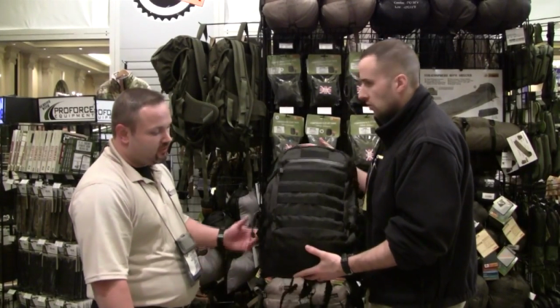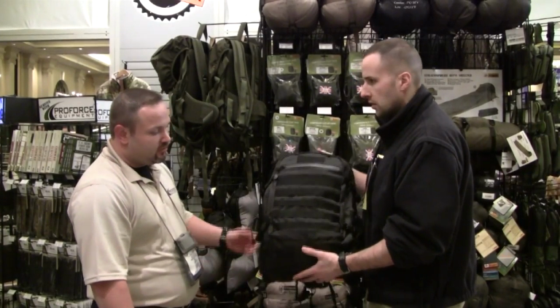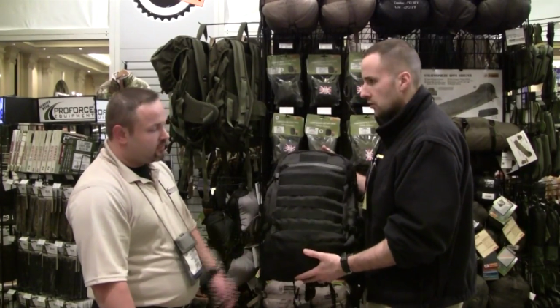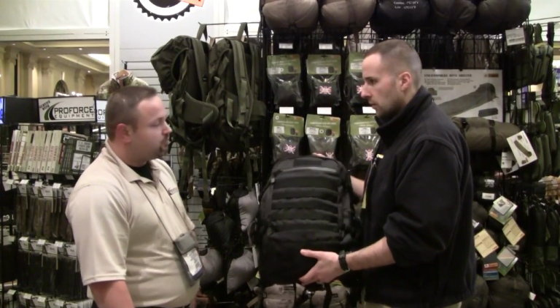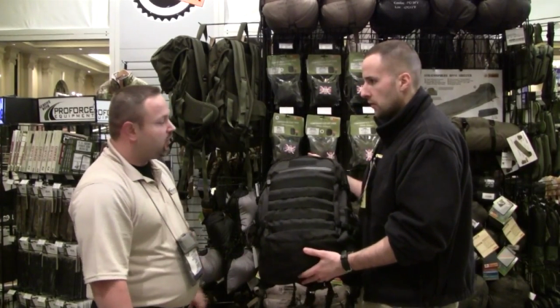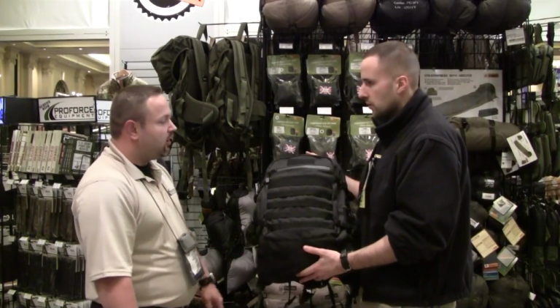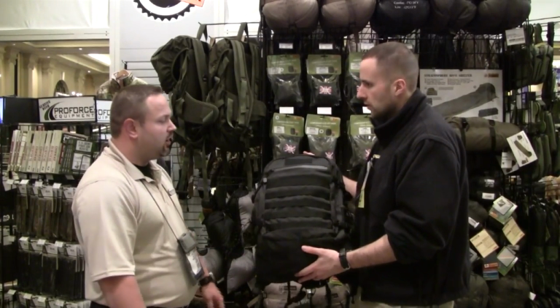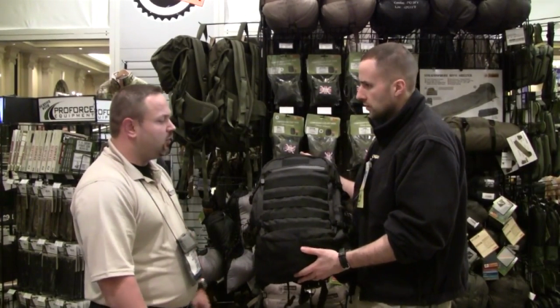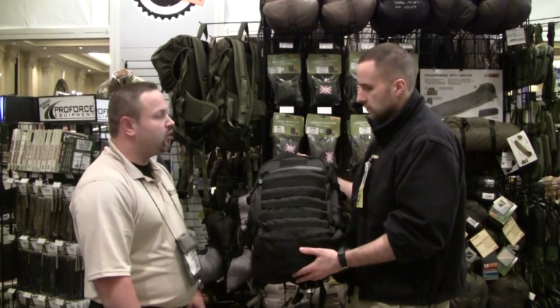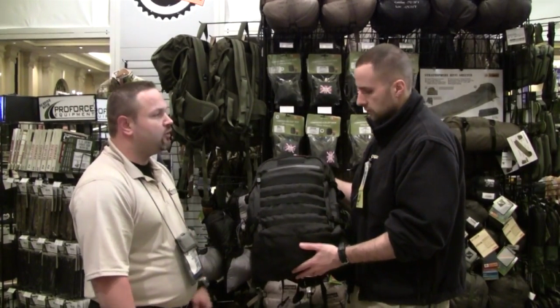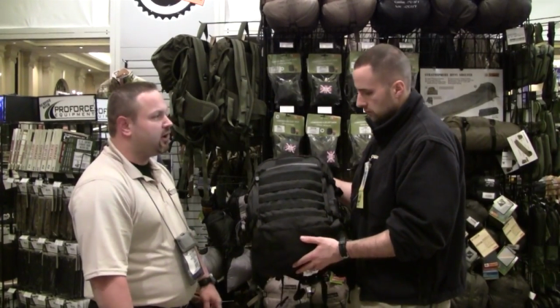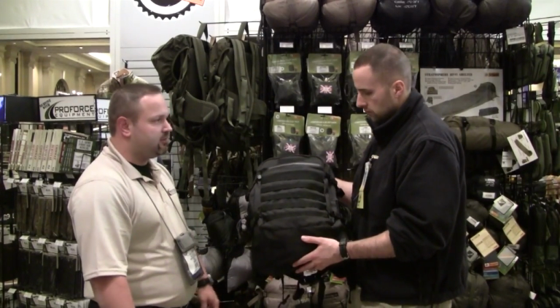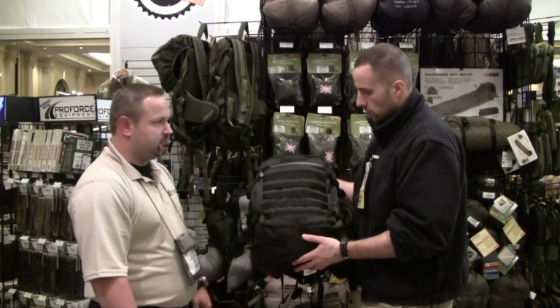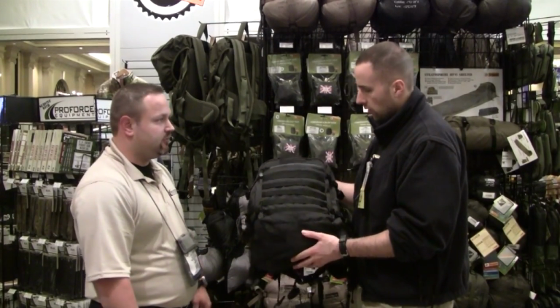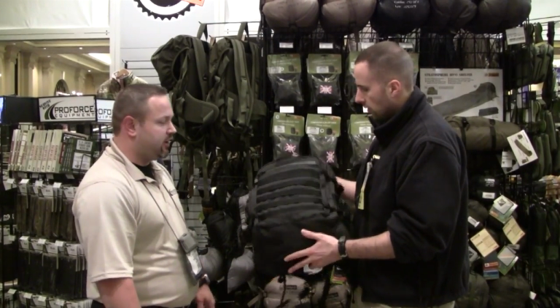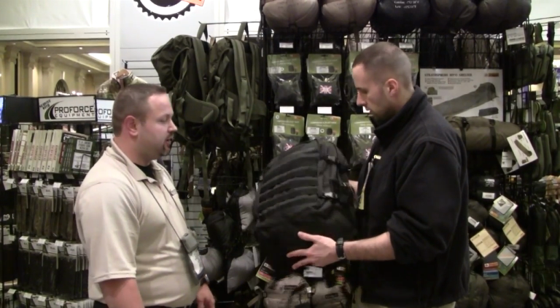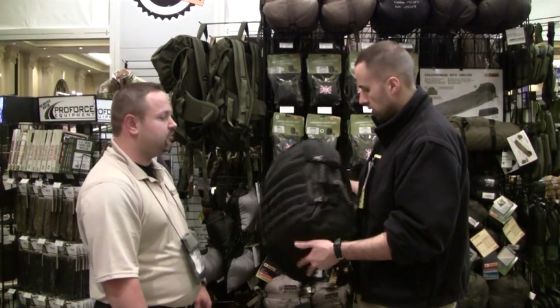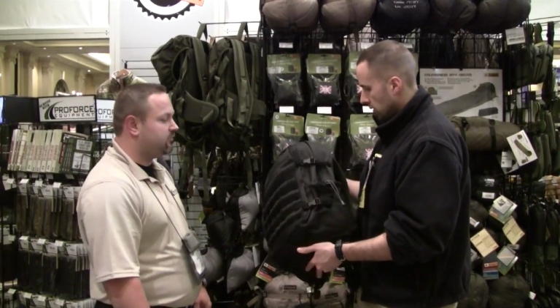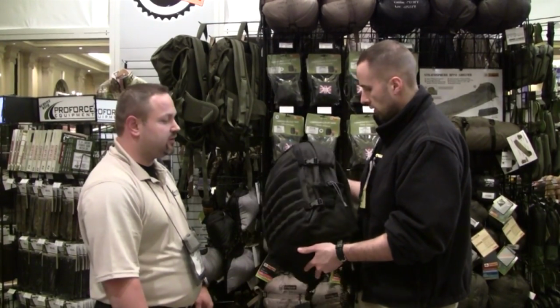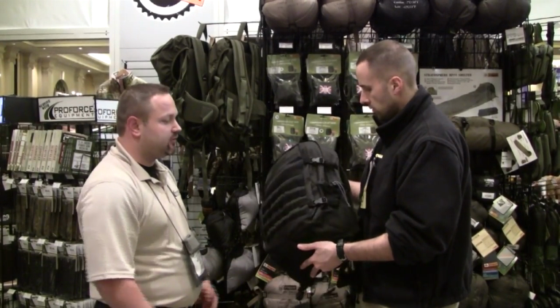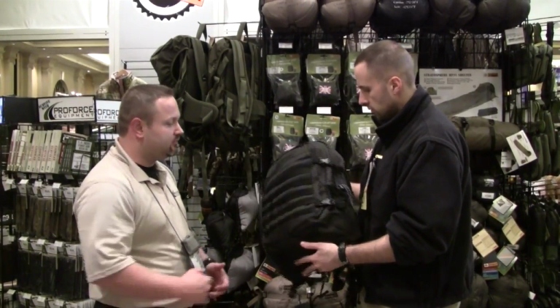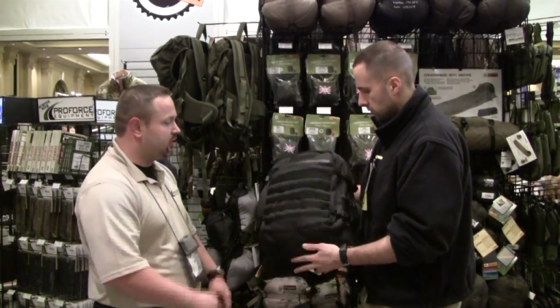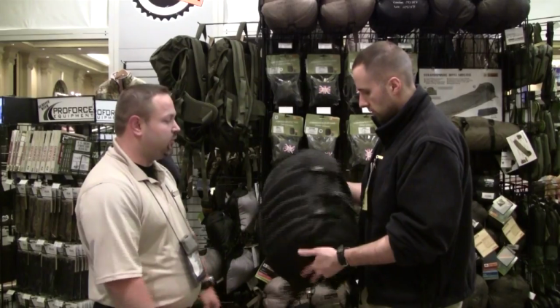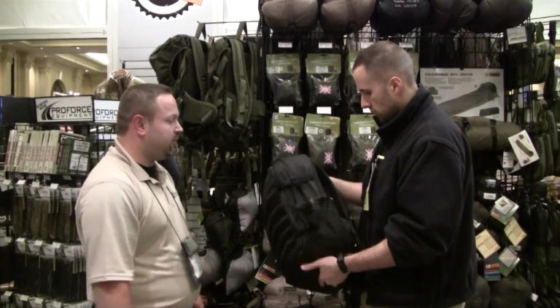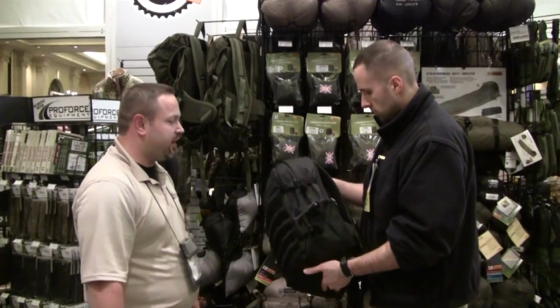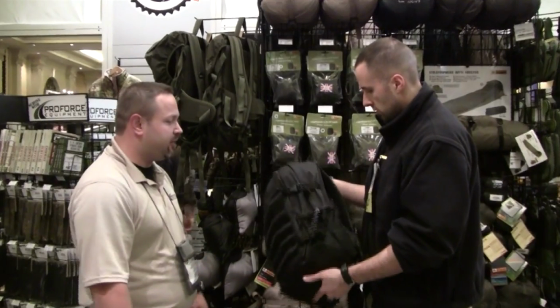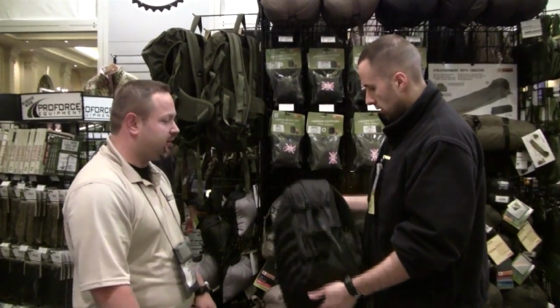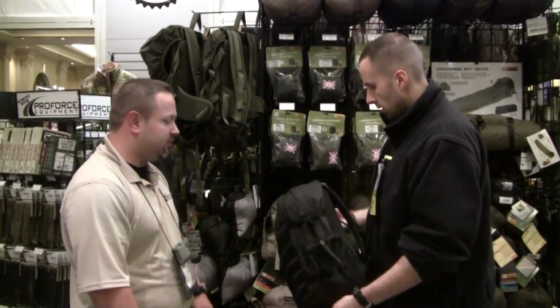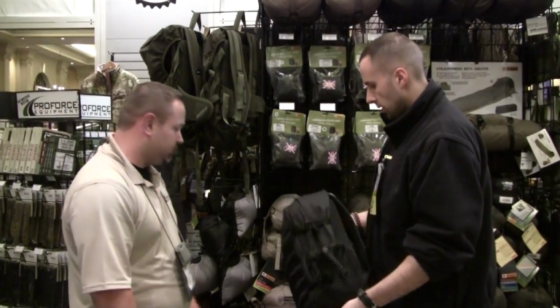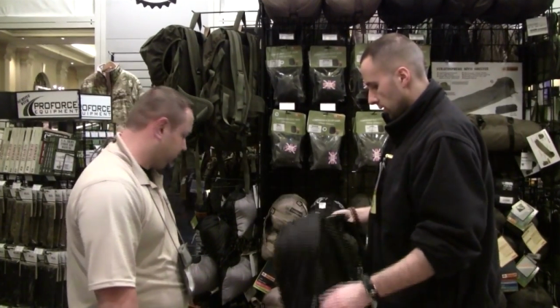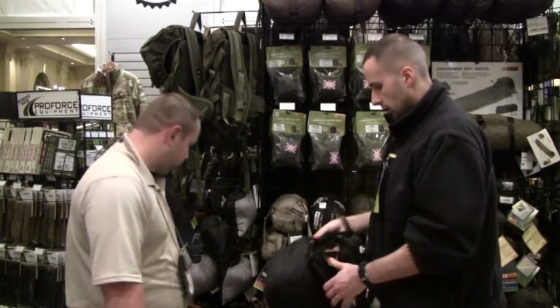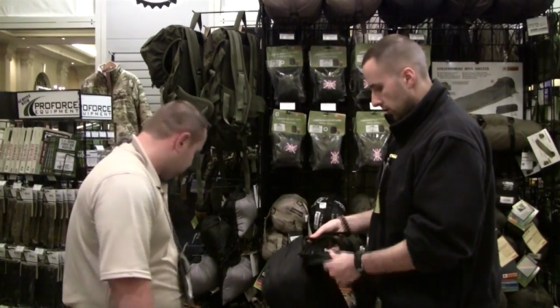What's the MSRP for something like this? $109. Nice little lightweight backpack, definitely.